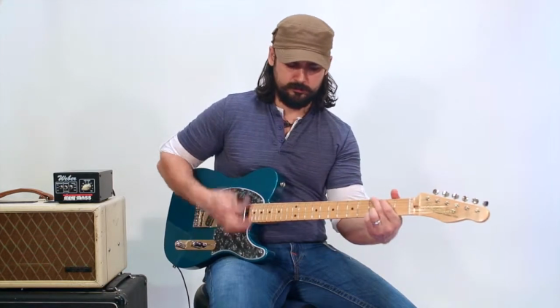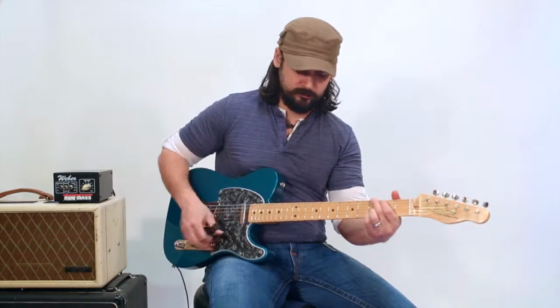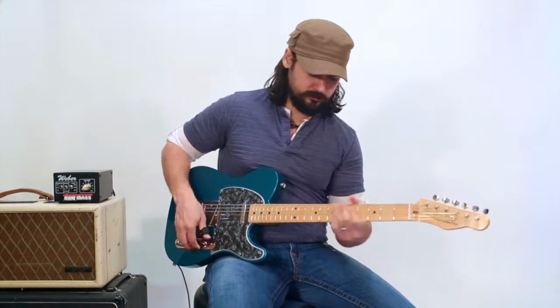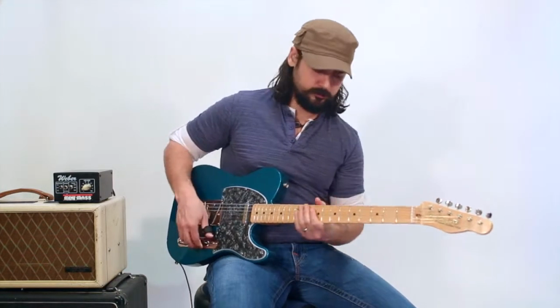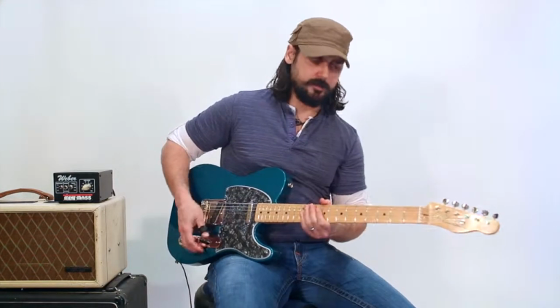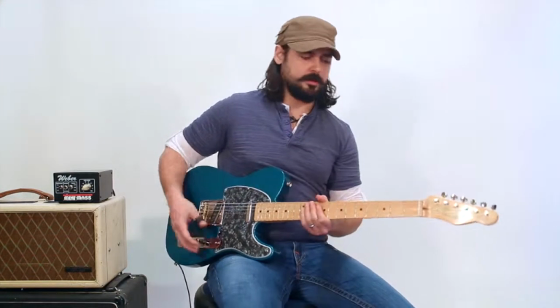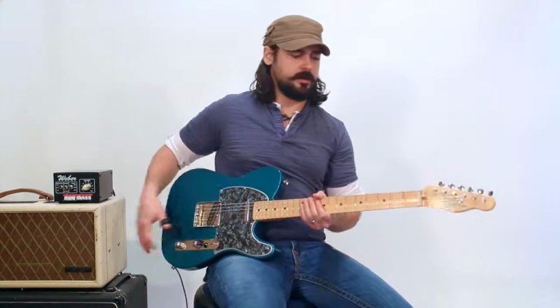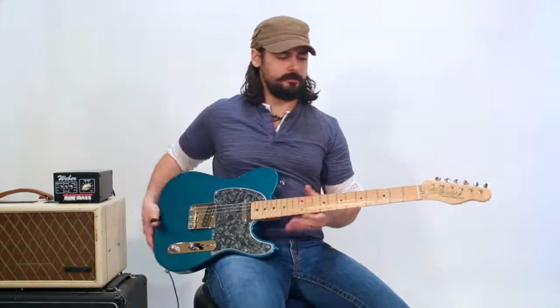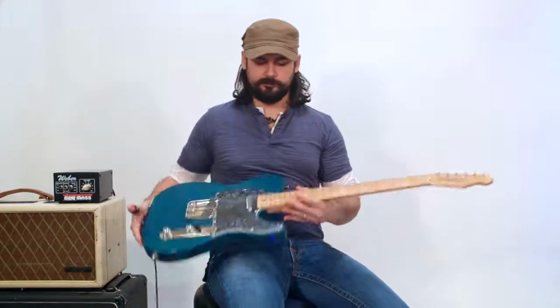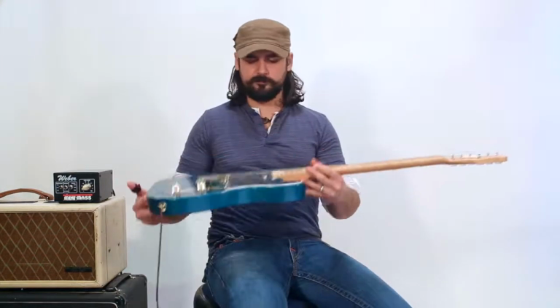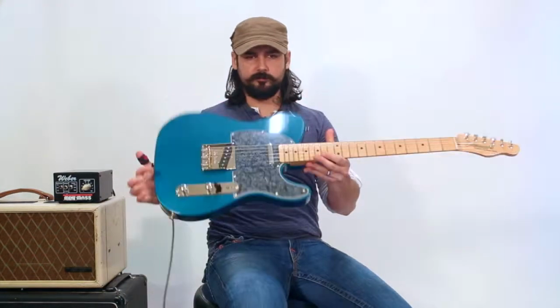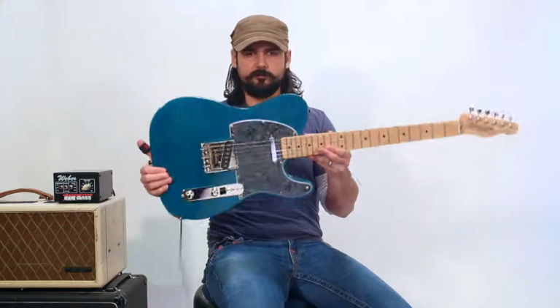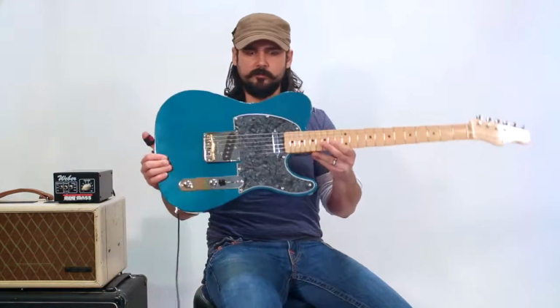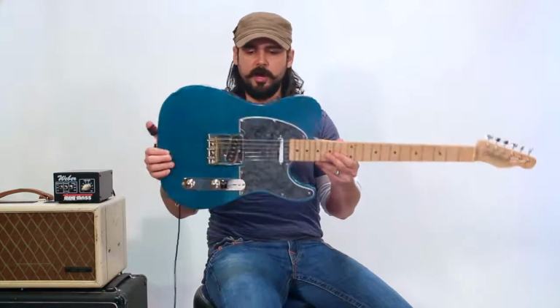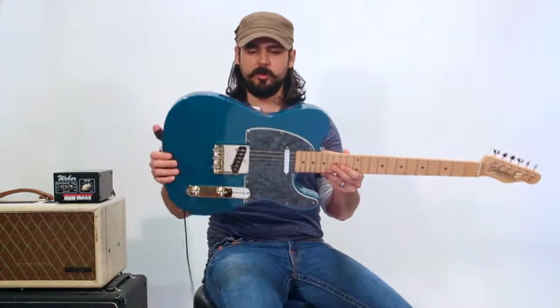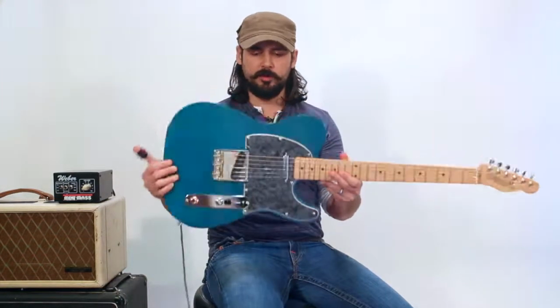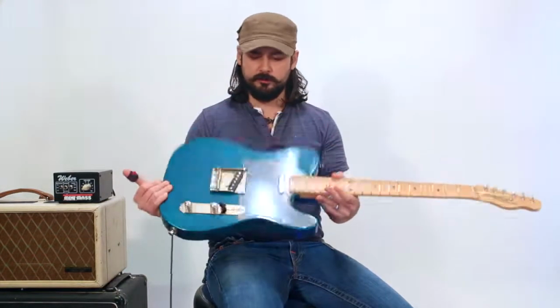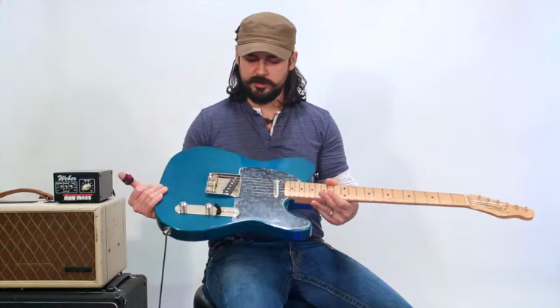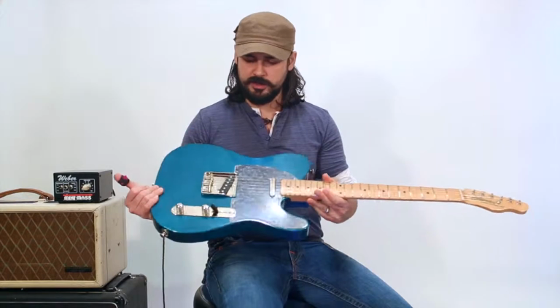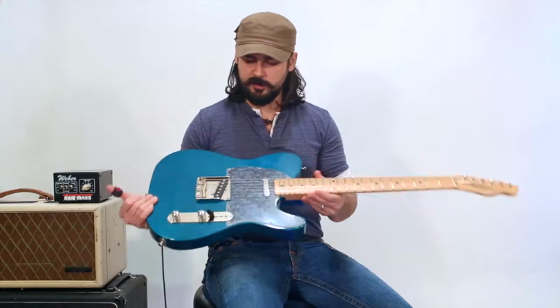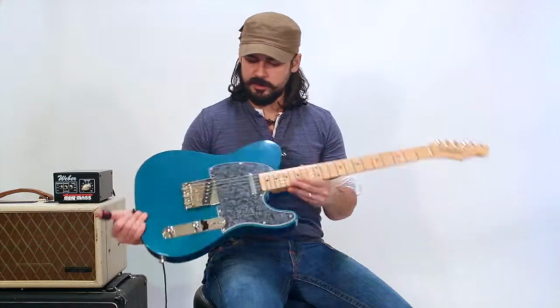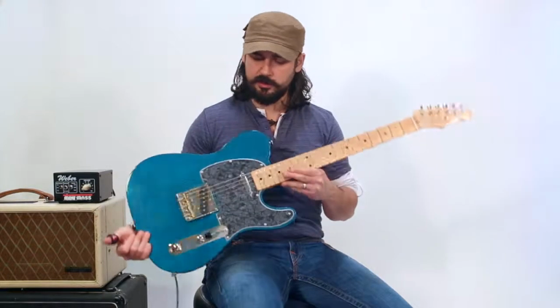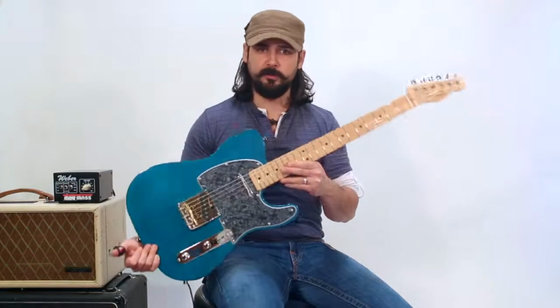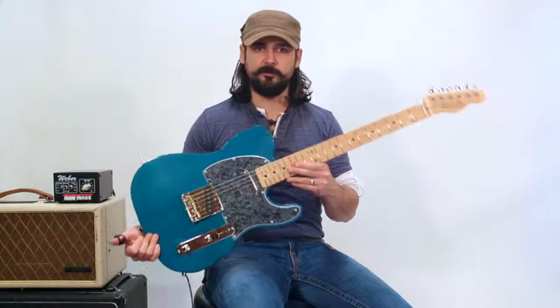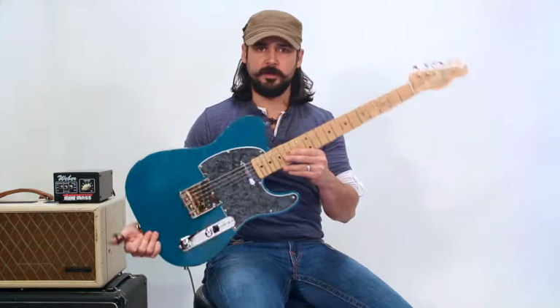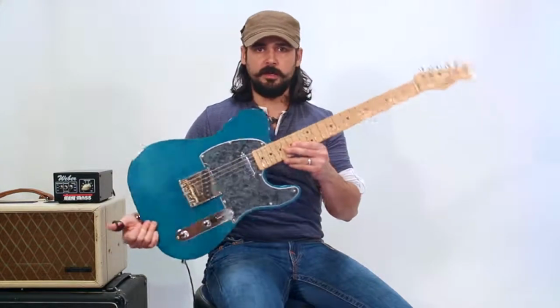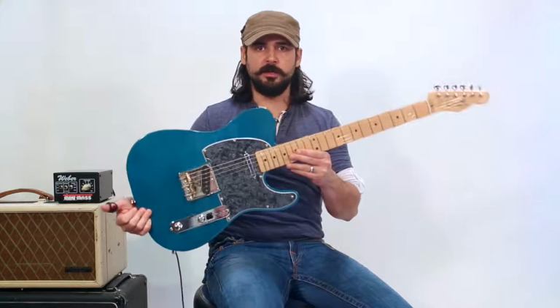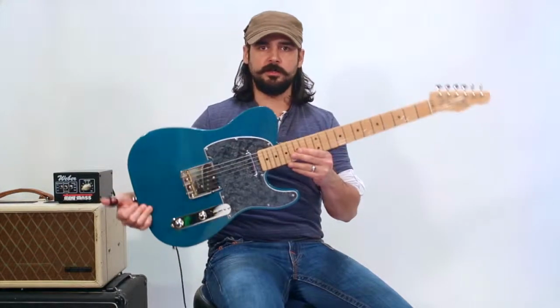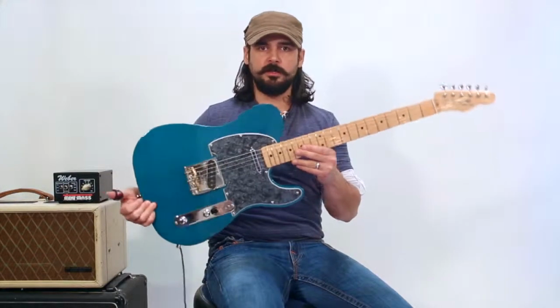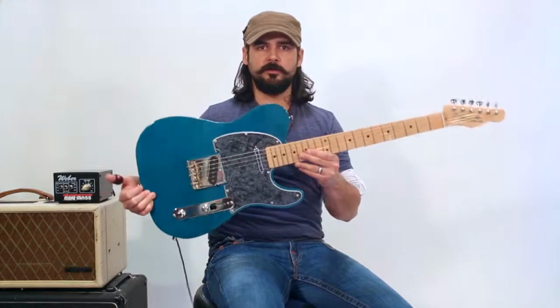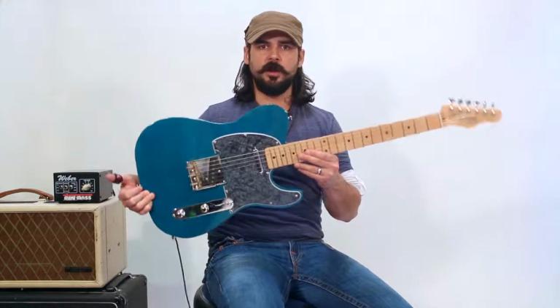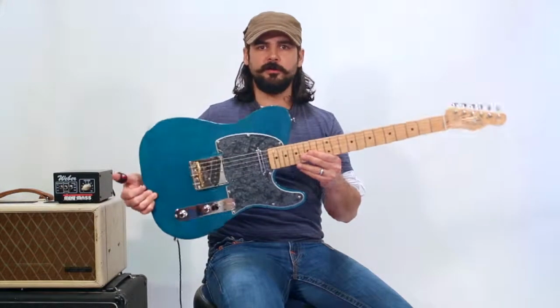All right, Bob Coleman T-Series guitar — it's a rocker.